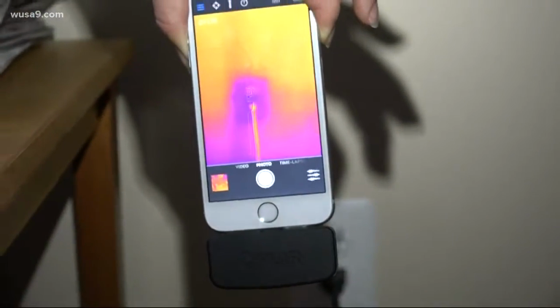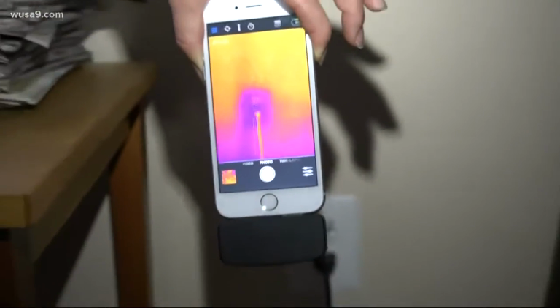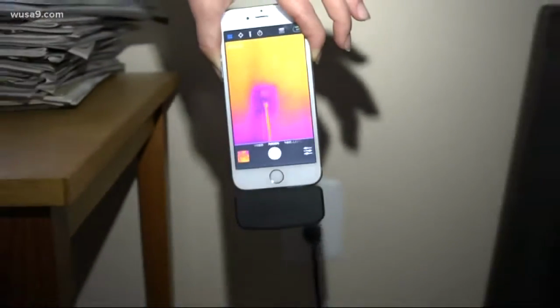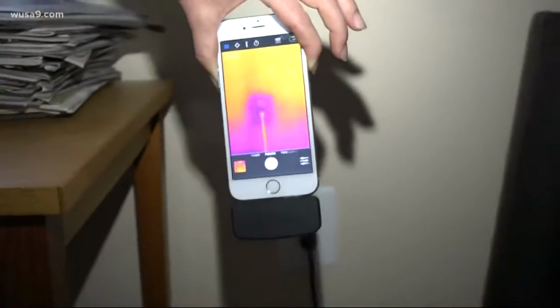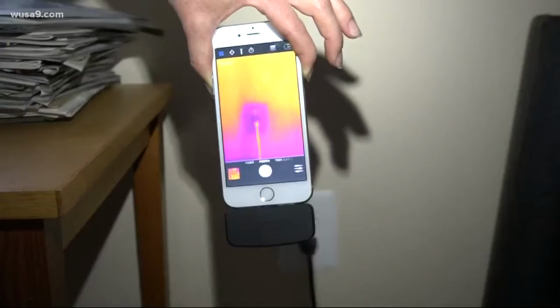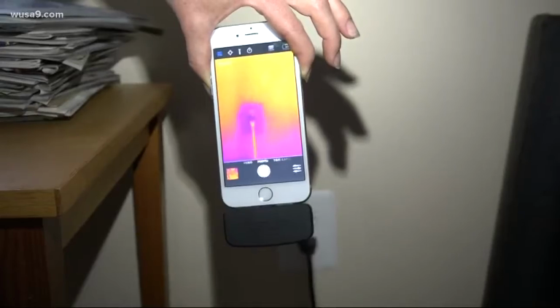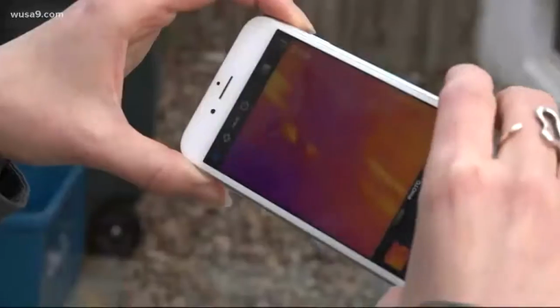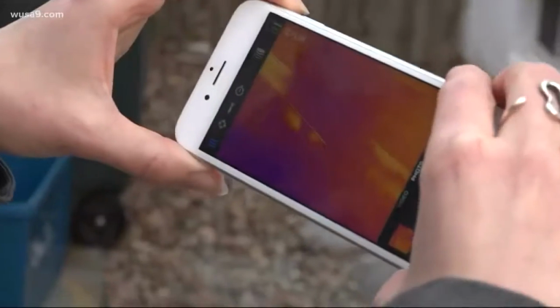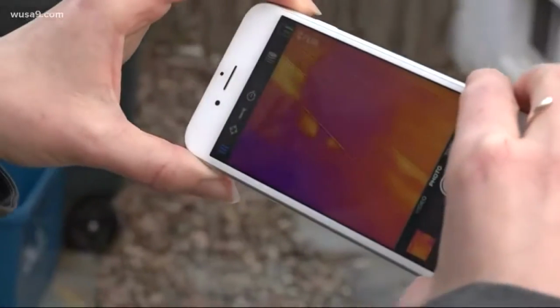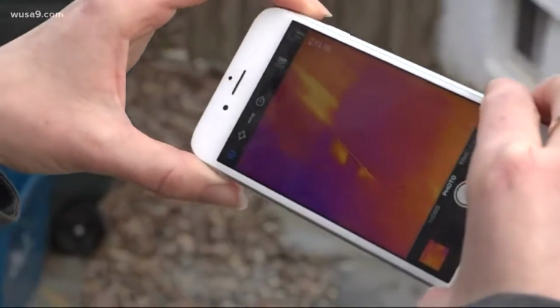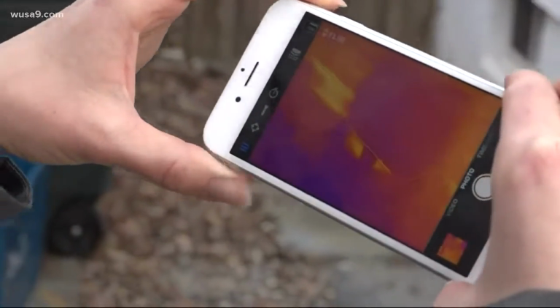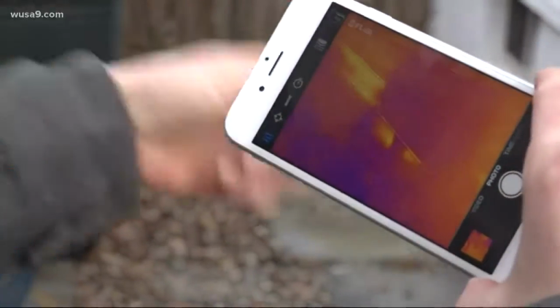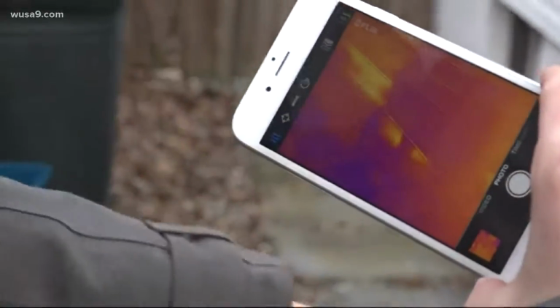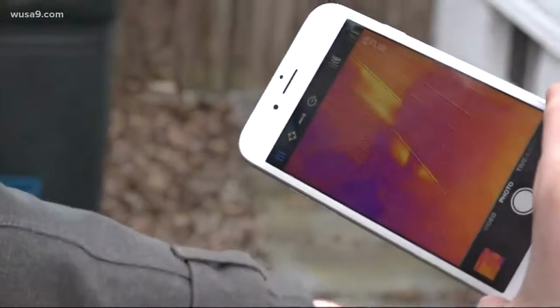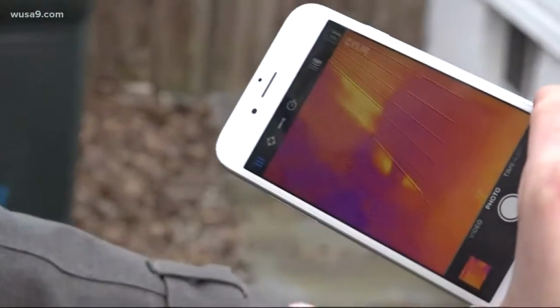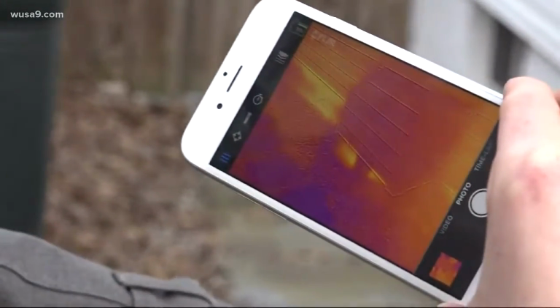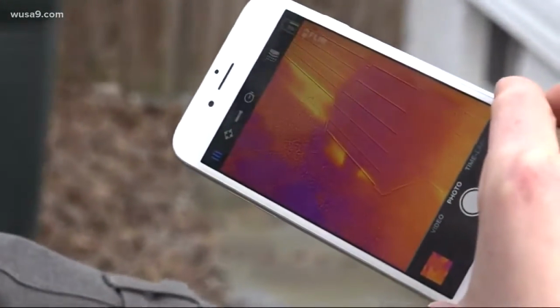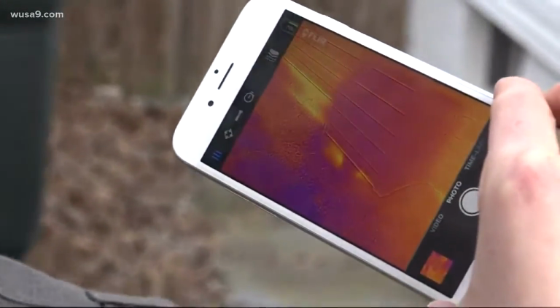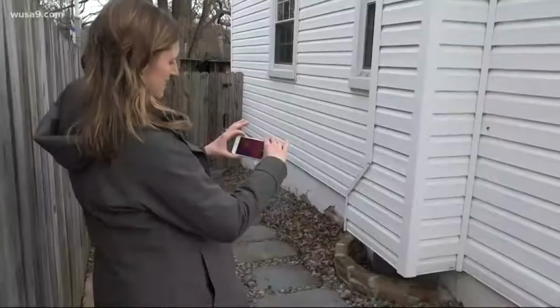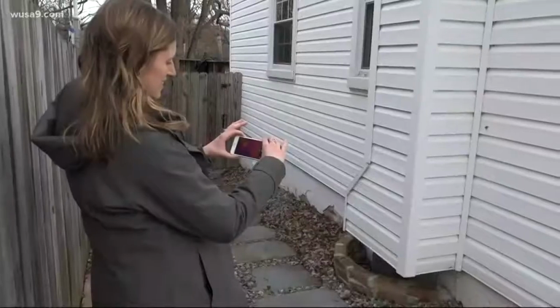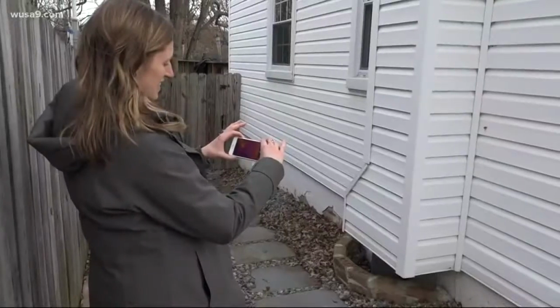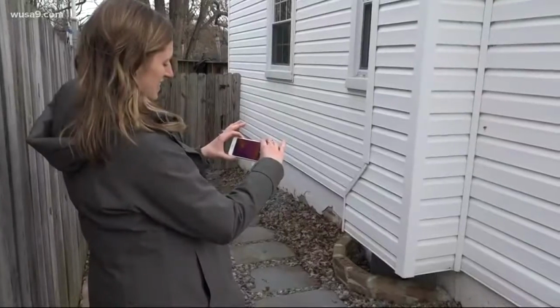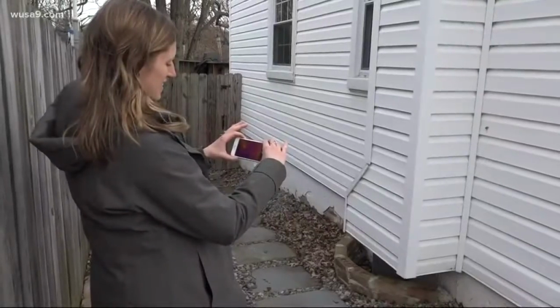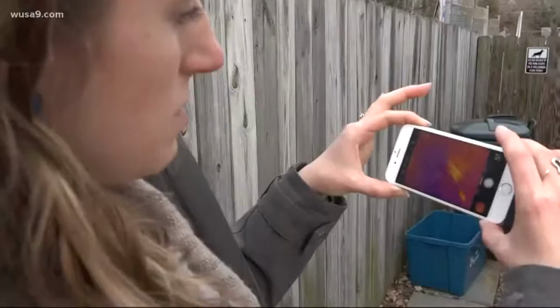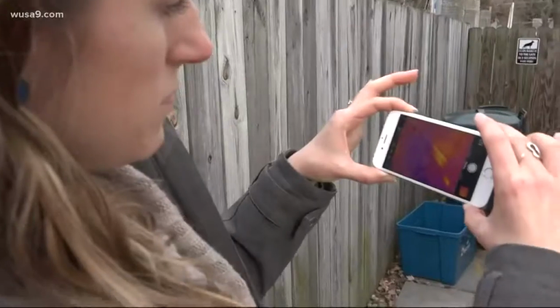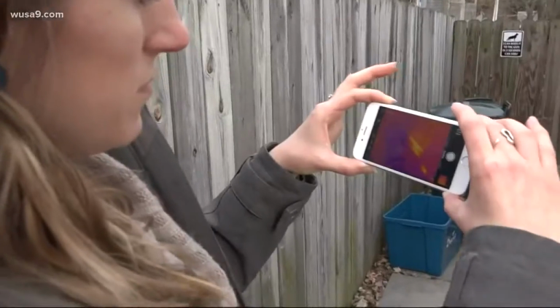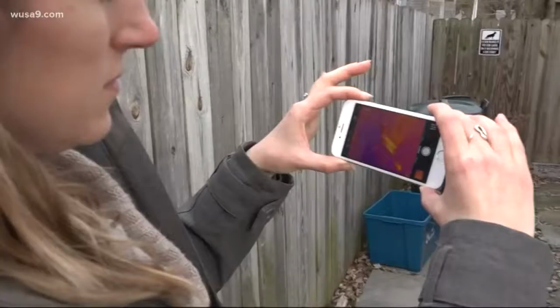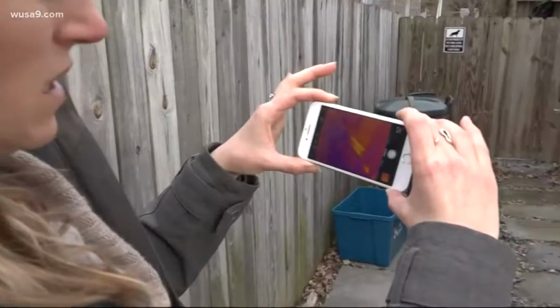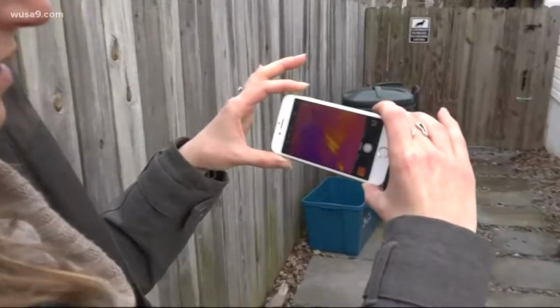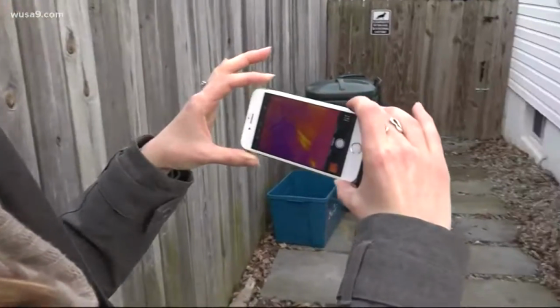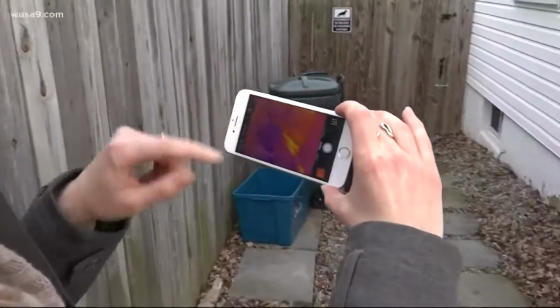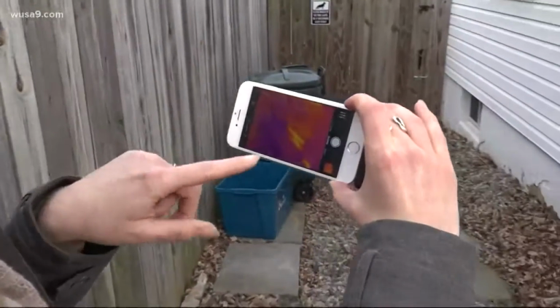She also showed us the outside of her home. That's where the wood stove is. The yellow is showing heat going through her home's foundation.